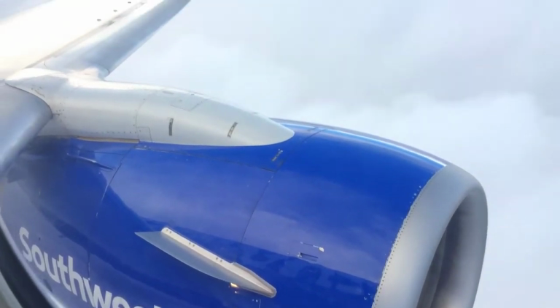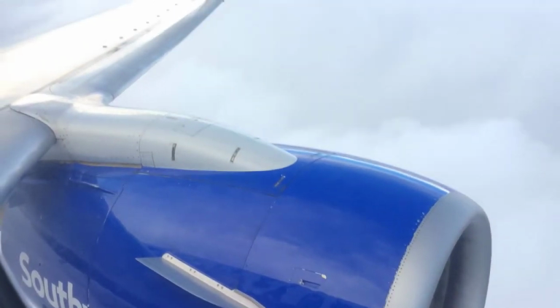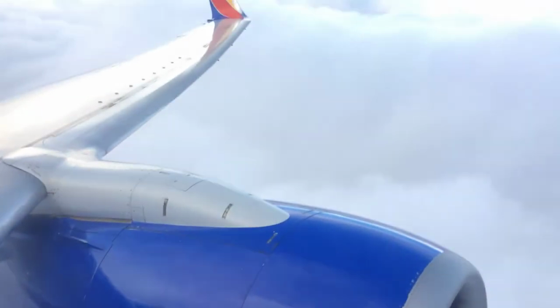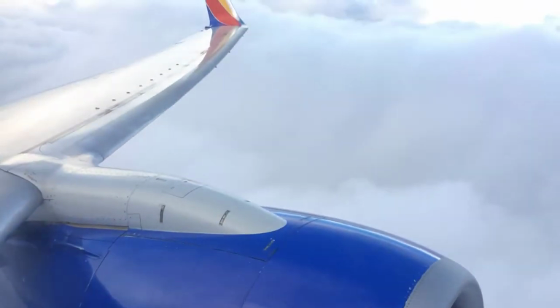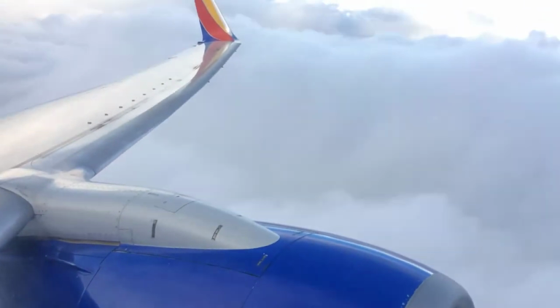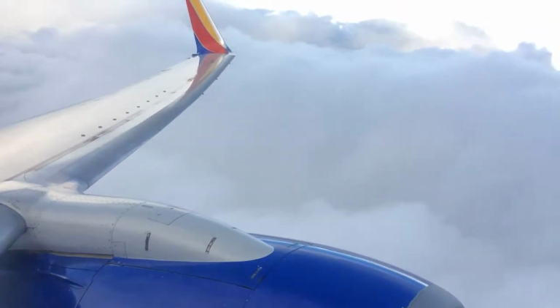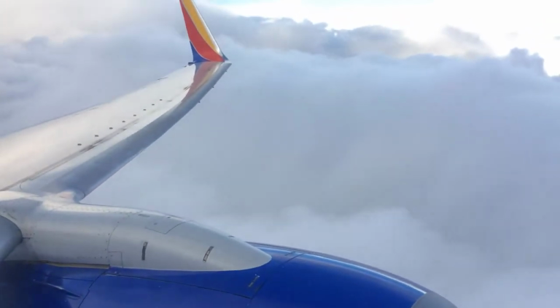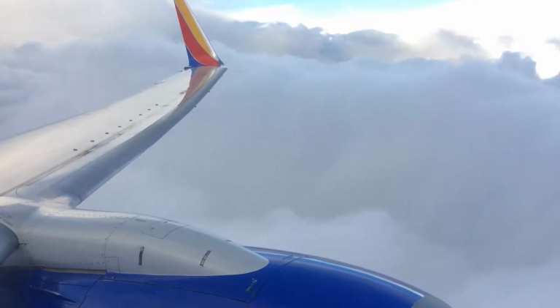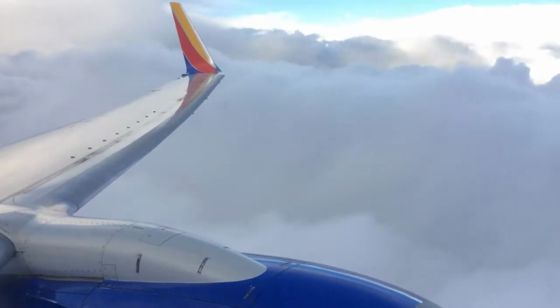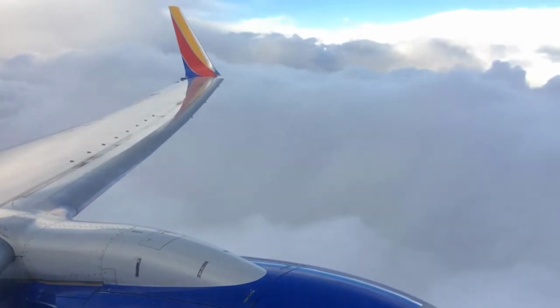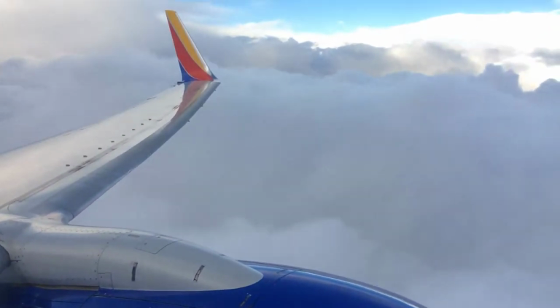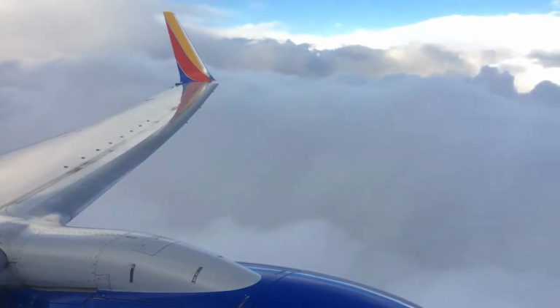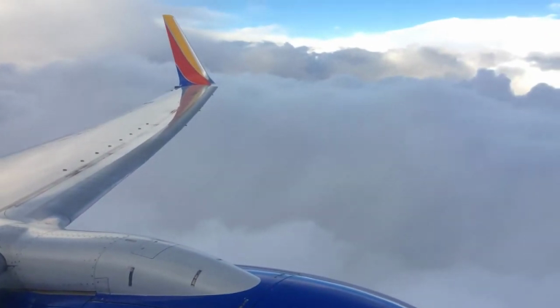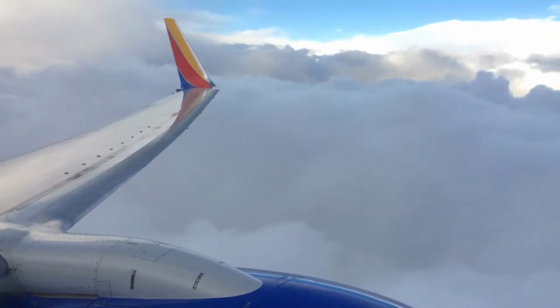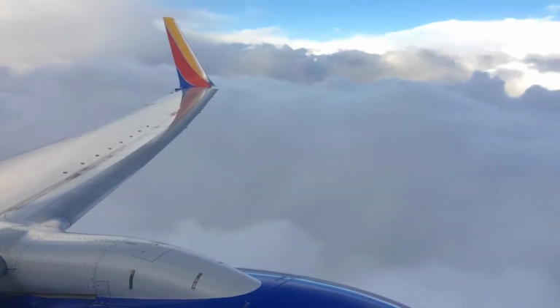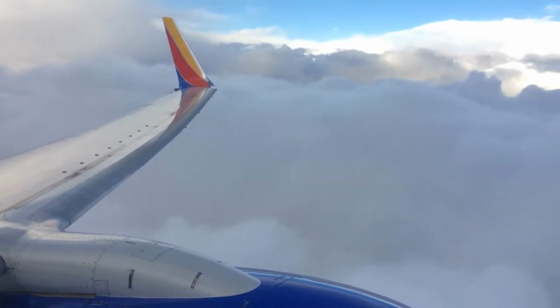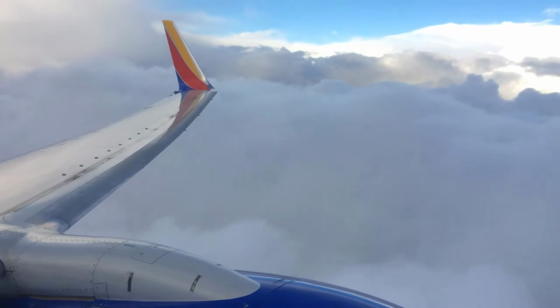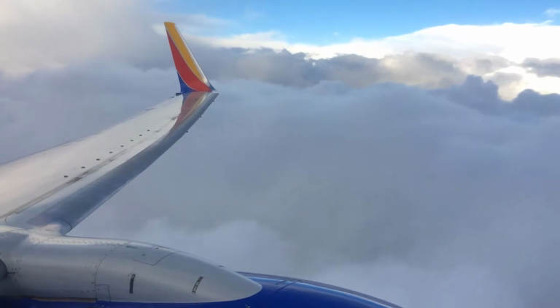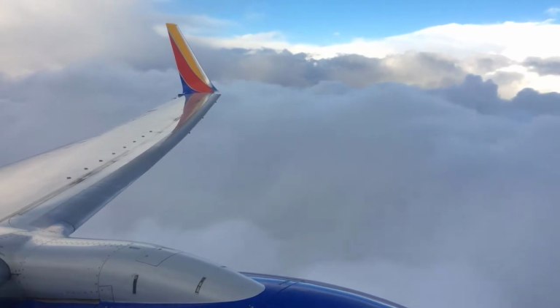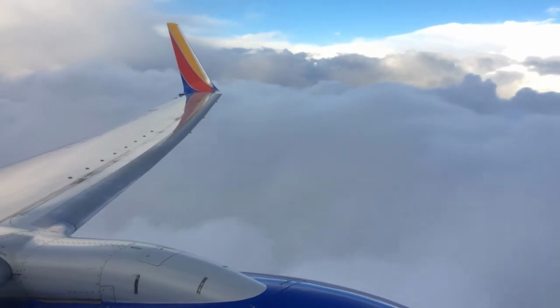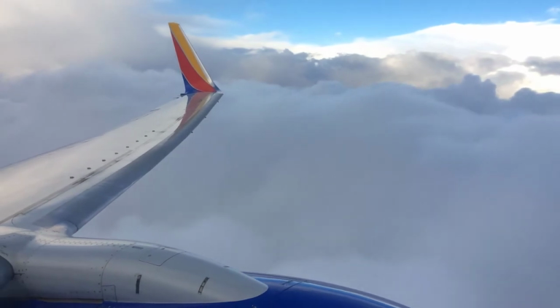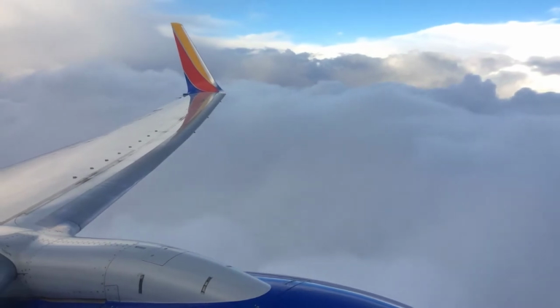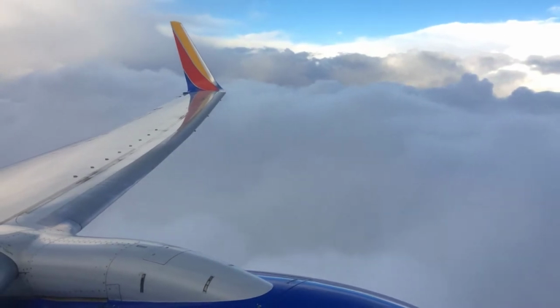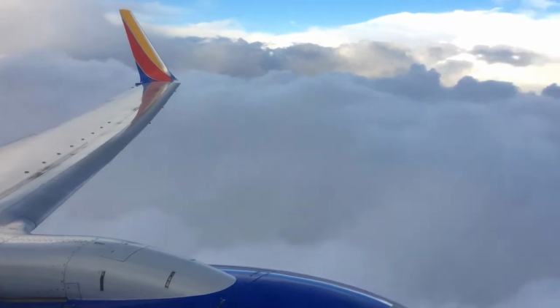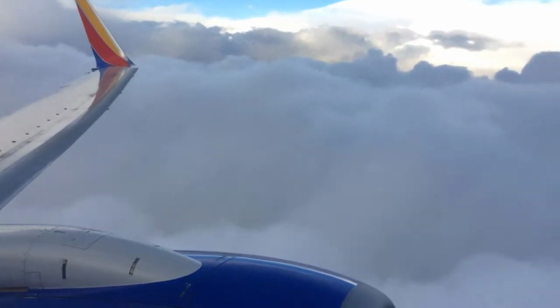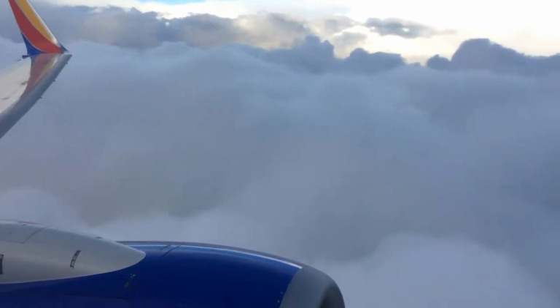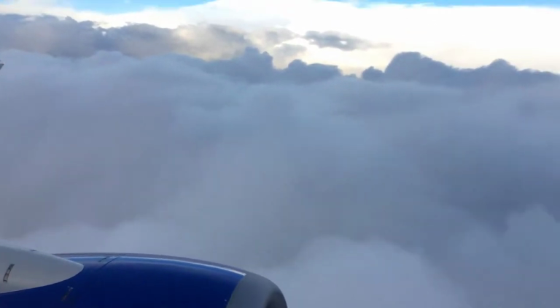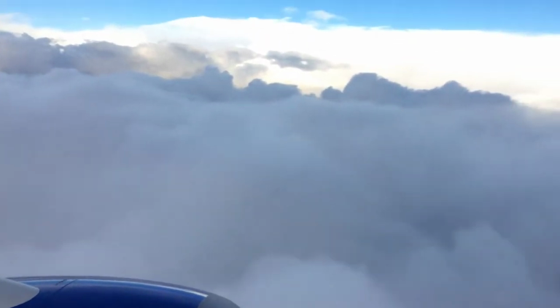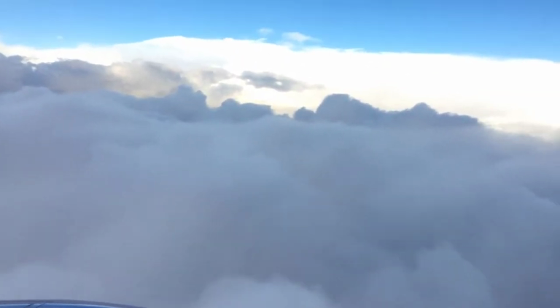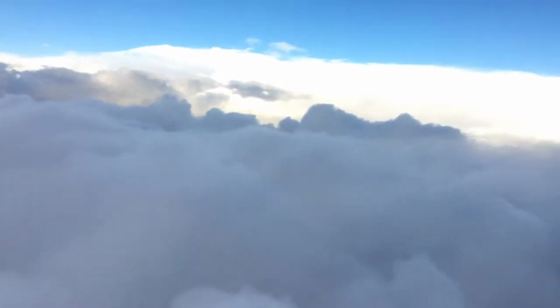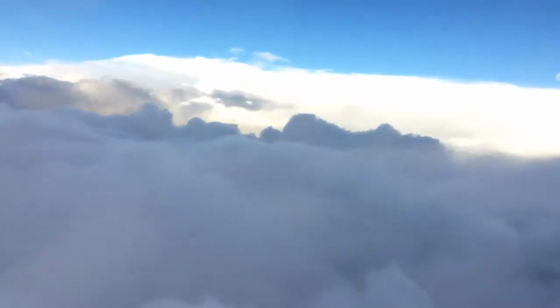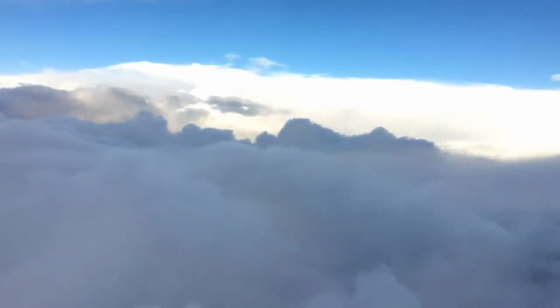Ladies and gentlemen, that's another reminder: there are two lavatories on board the aircraft, one in the front and one in the back.